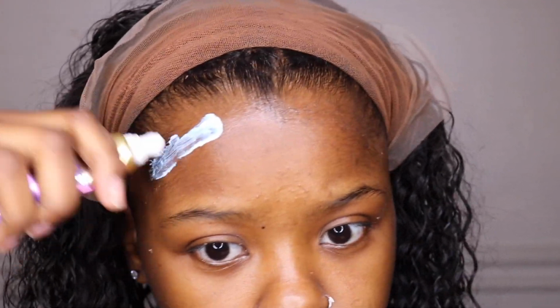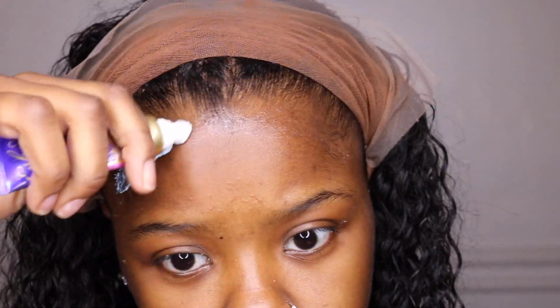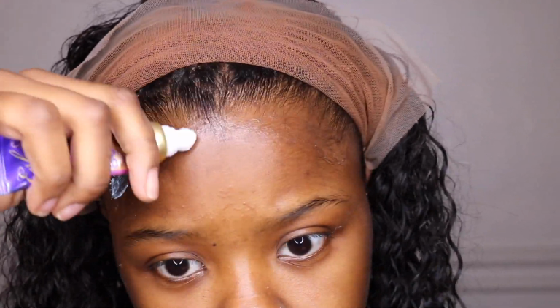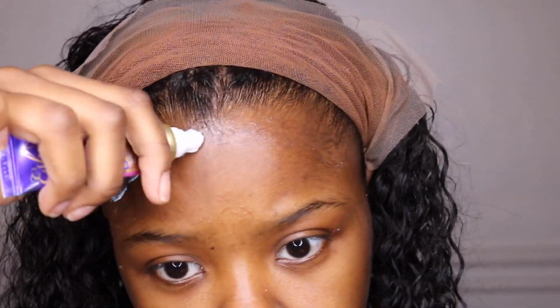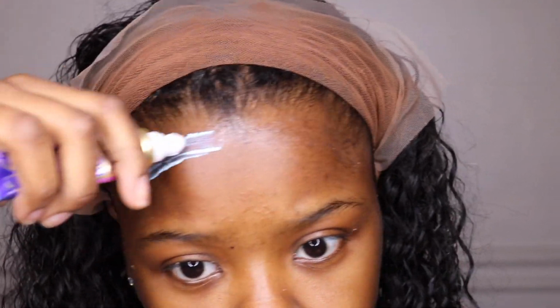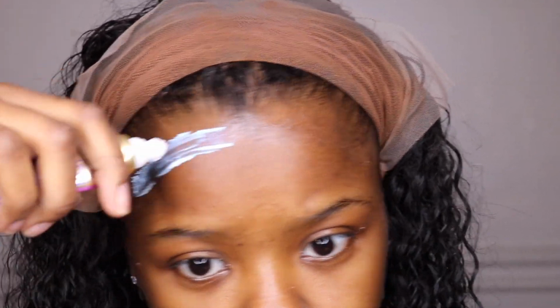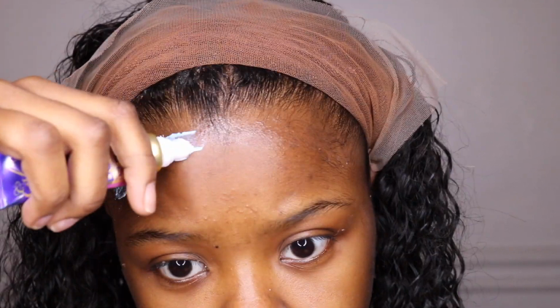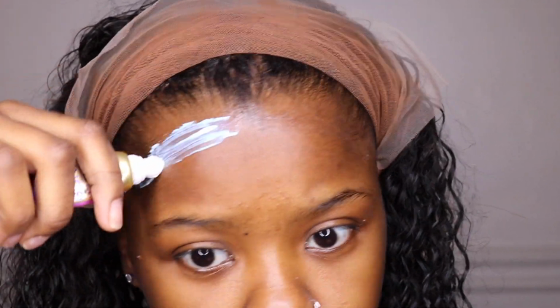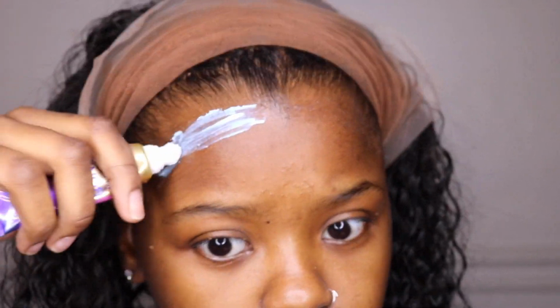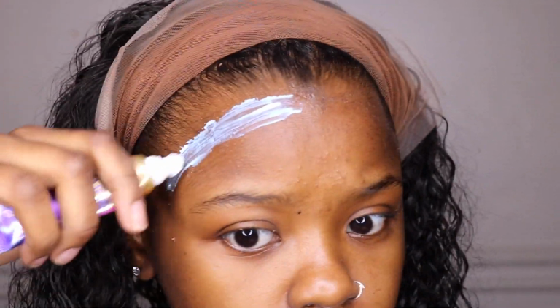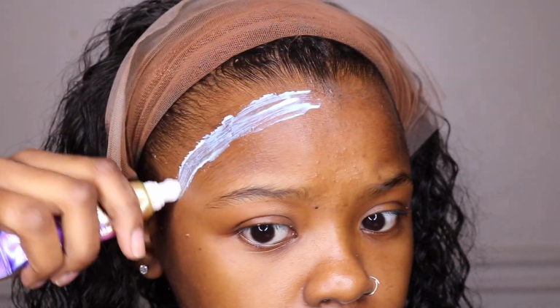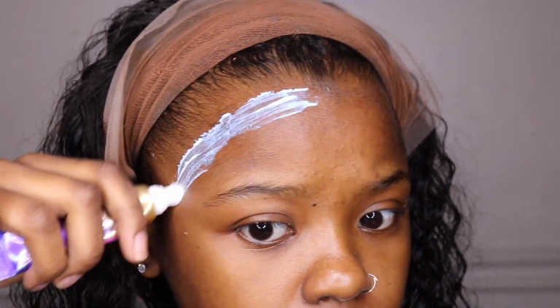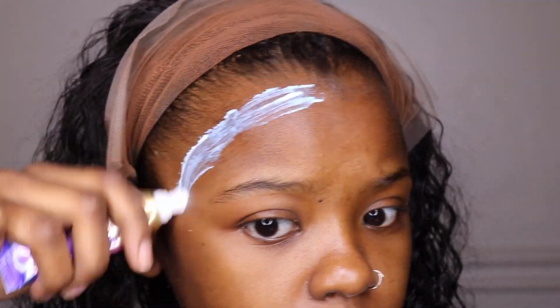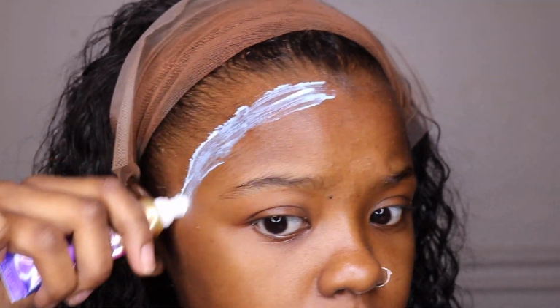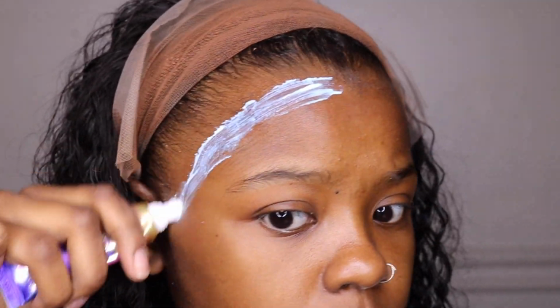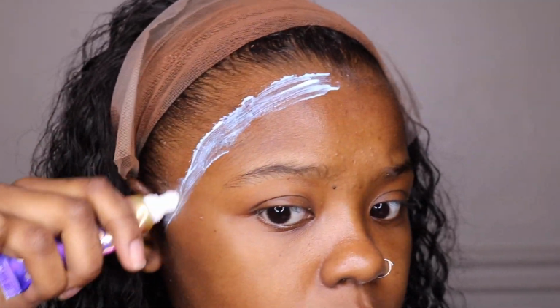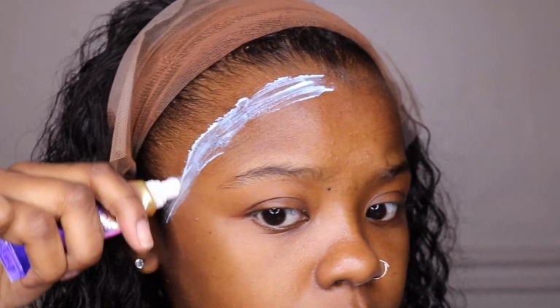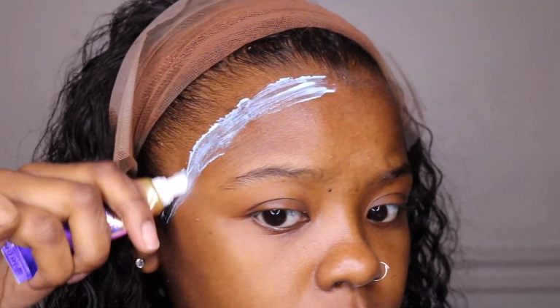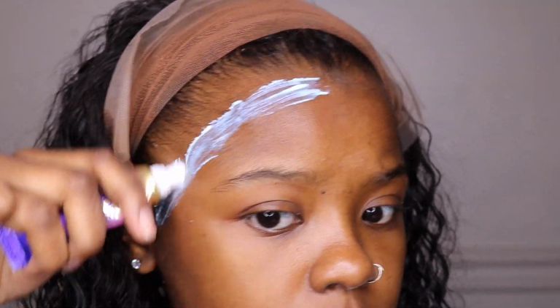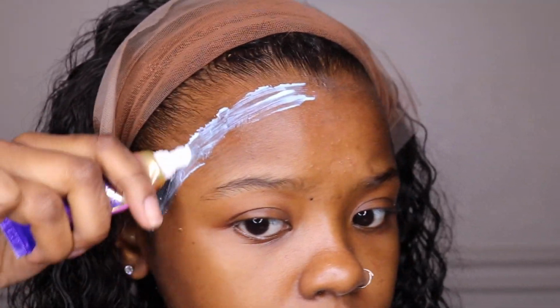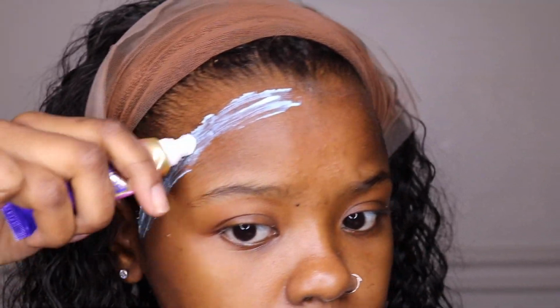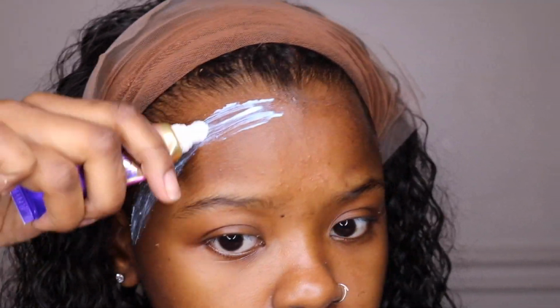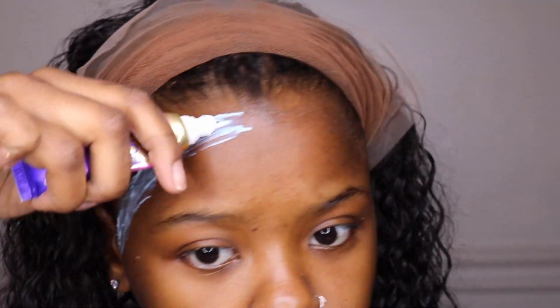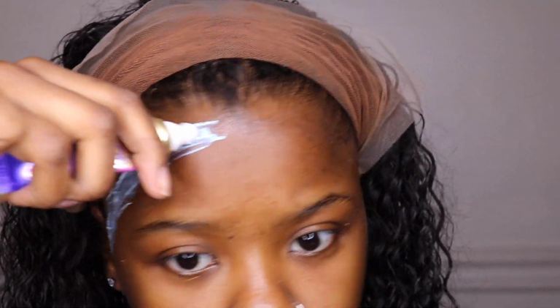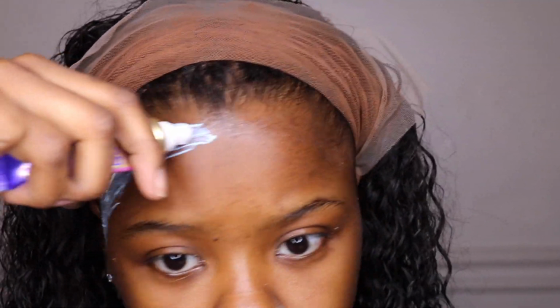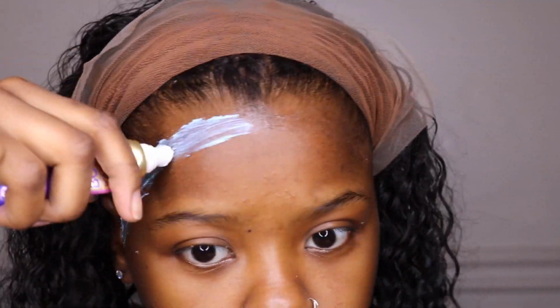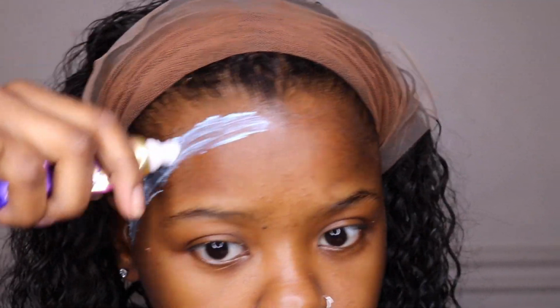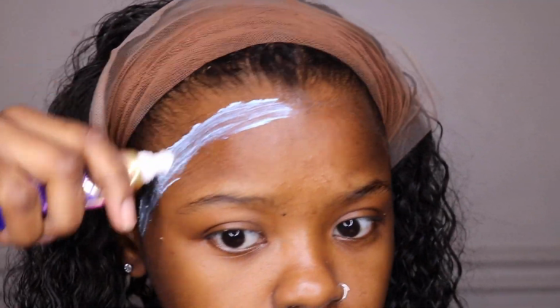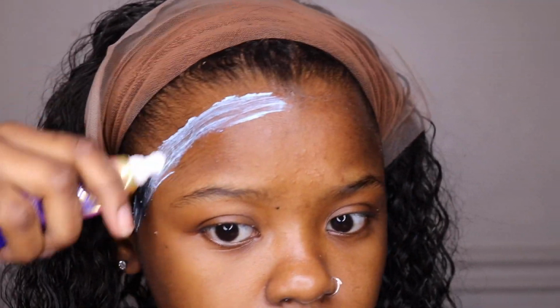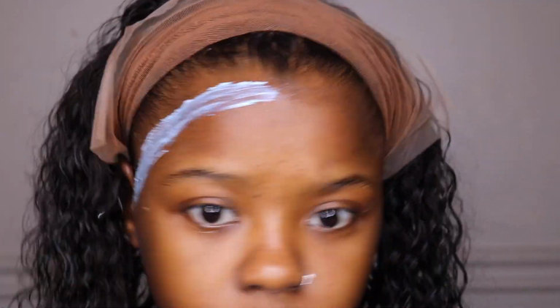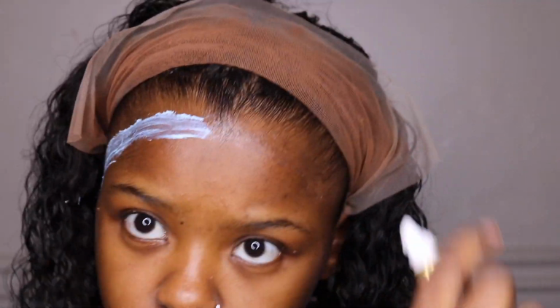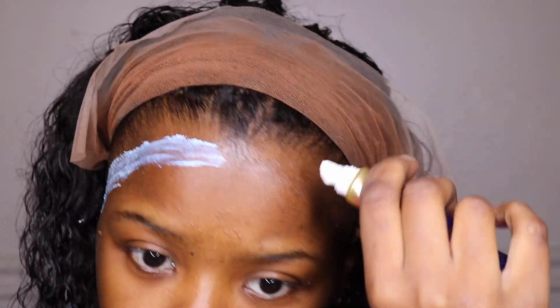Starting off, I like to put my foundation color on the frontal. I like to go darker because I think it makes it blend better.